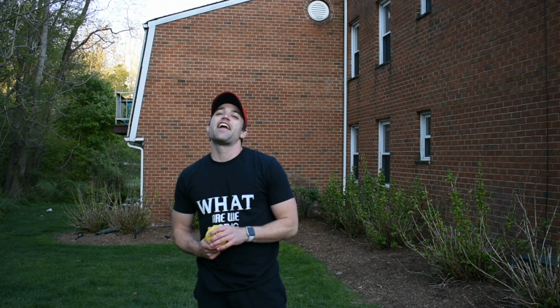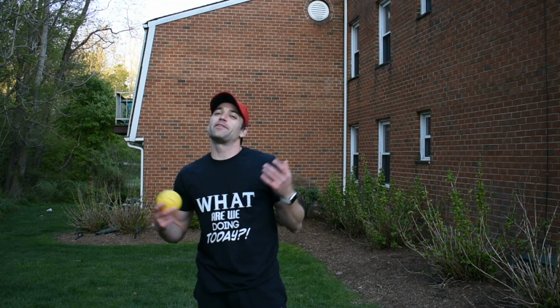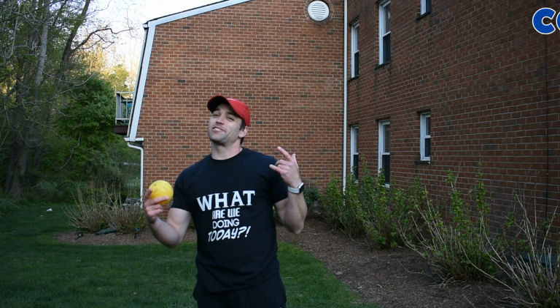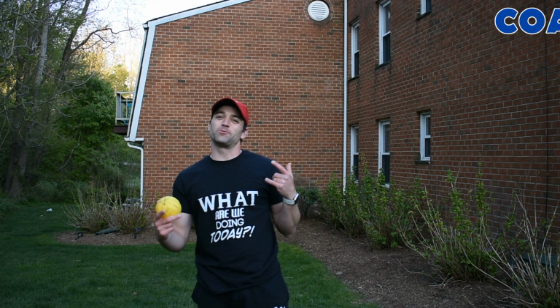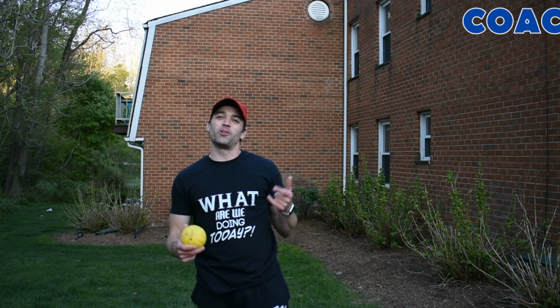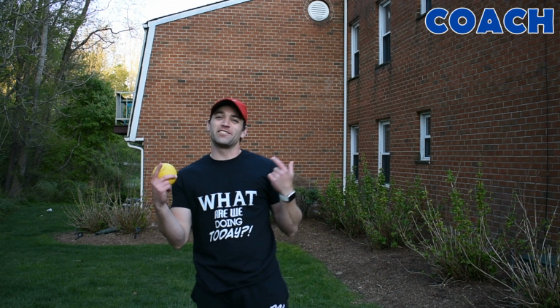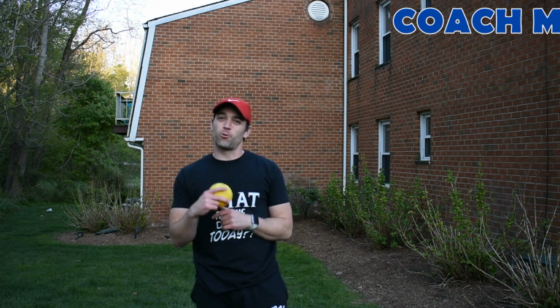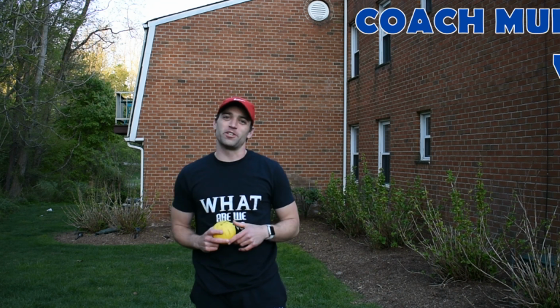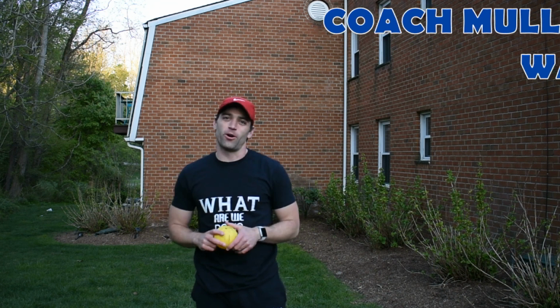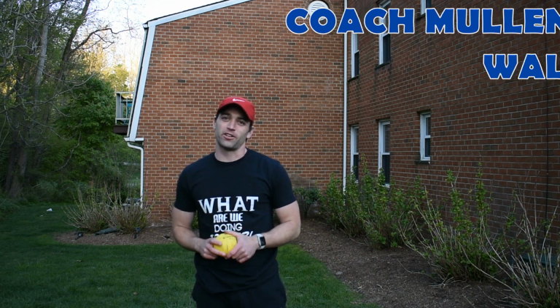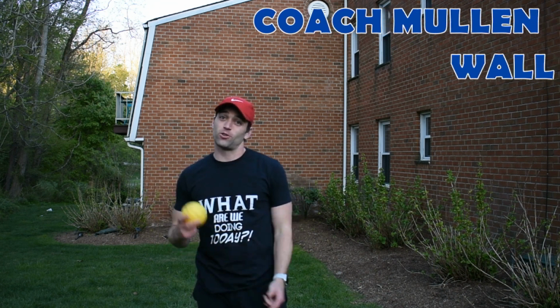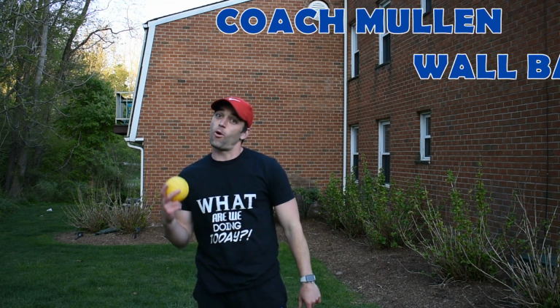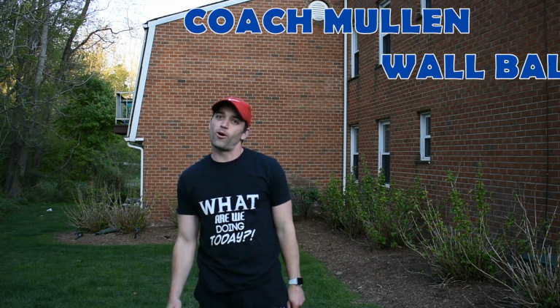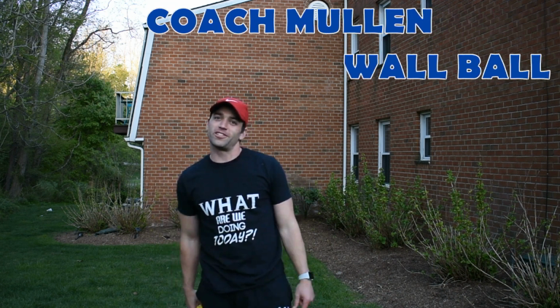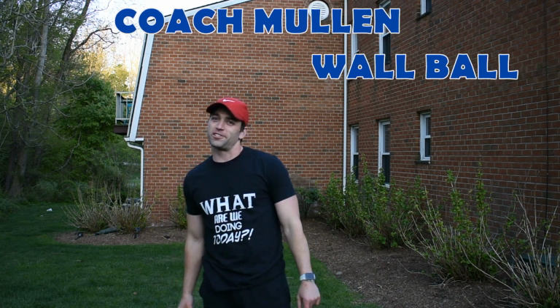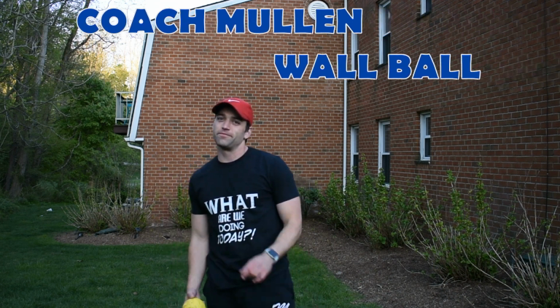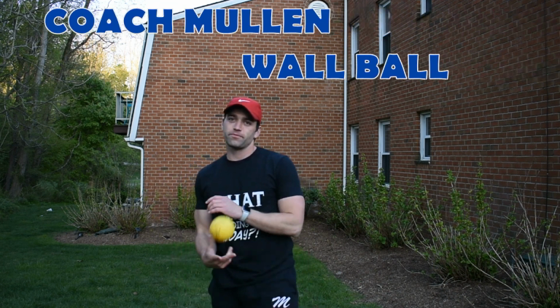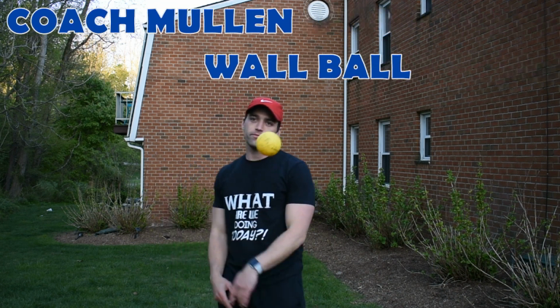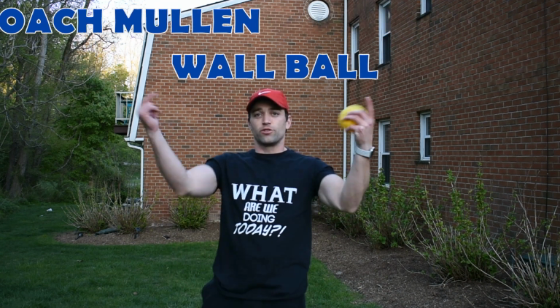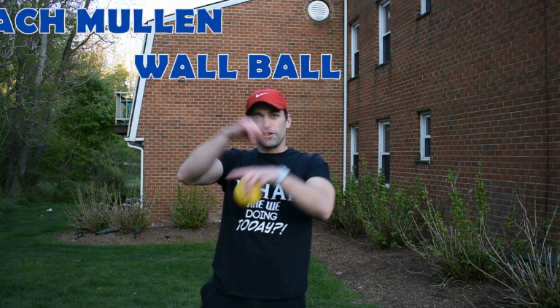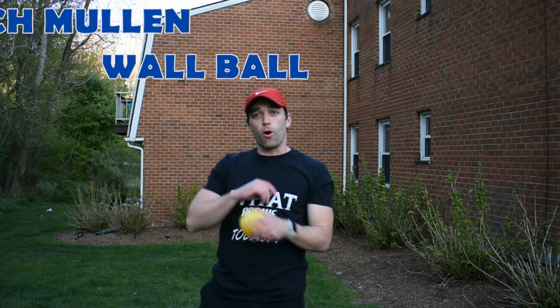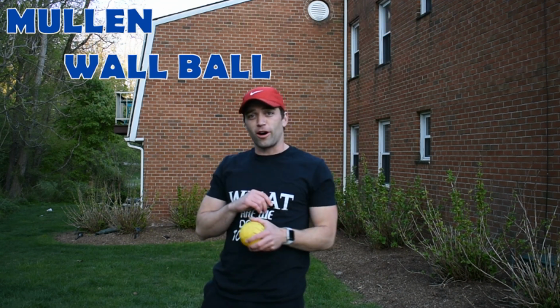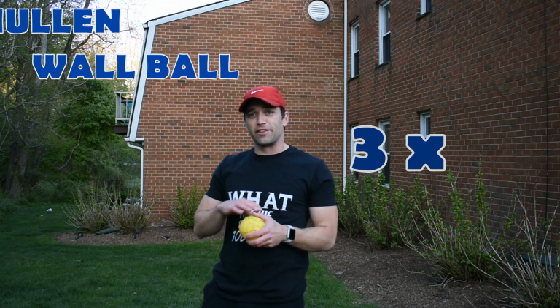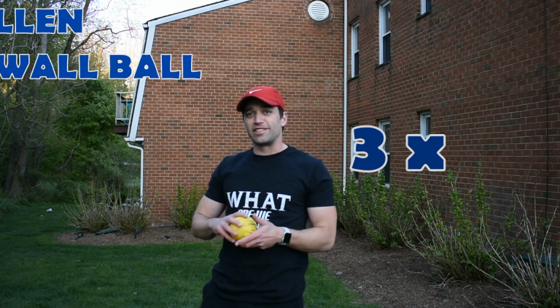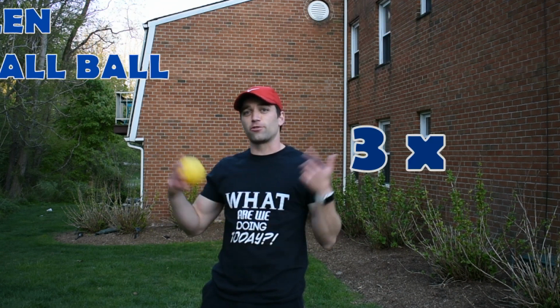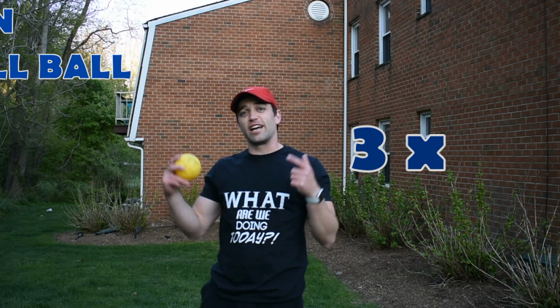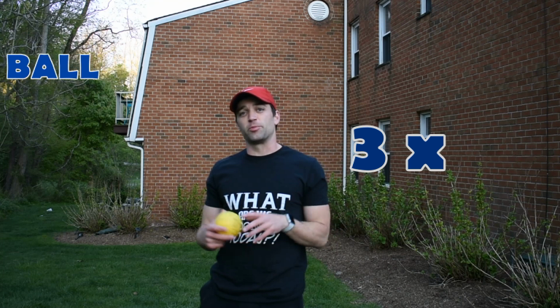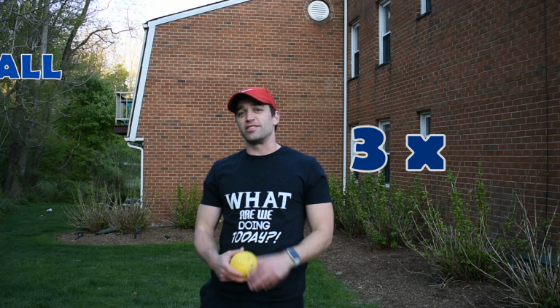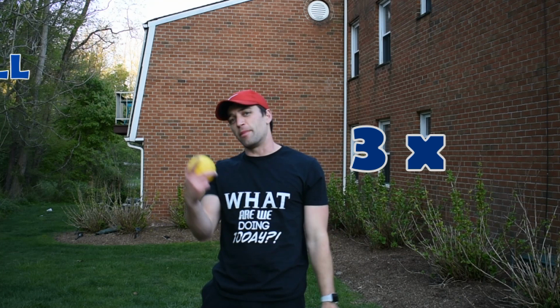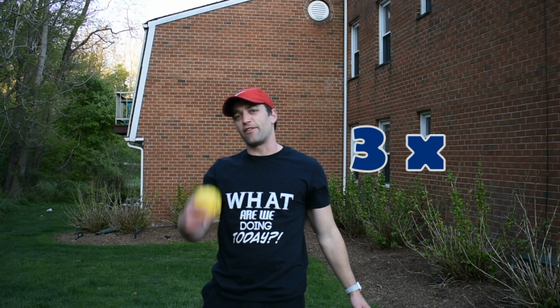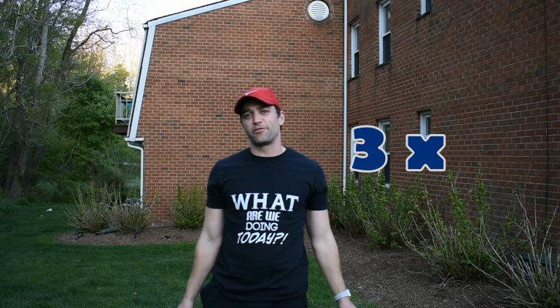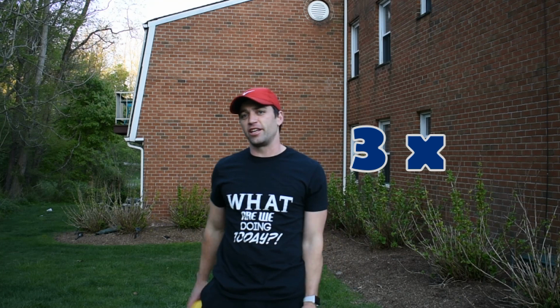Hey everybody, this is Coach Mullen and this is Quarantine Ball Skills, Wall Ball Edition. Try all these wall ball activities out three times a piece. Modify if you need.